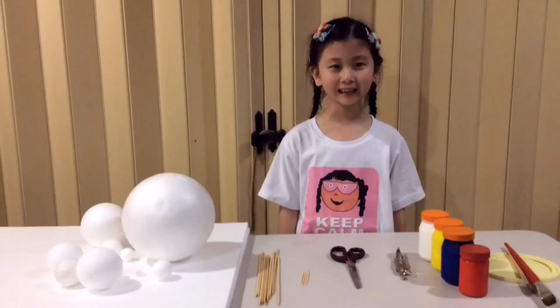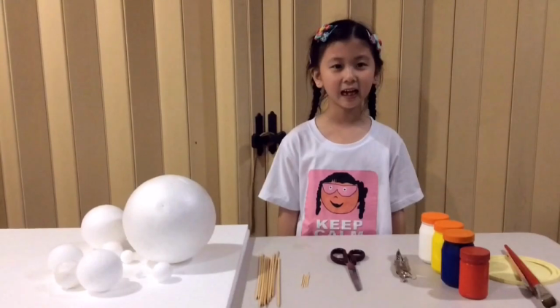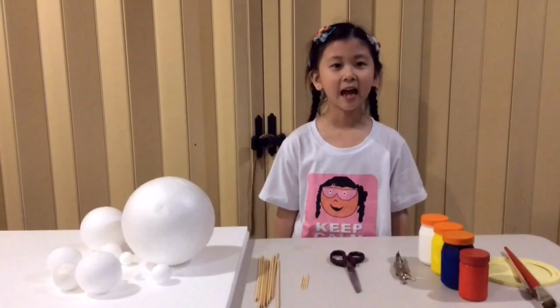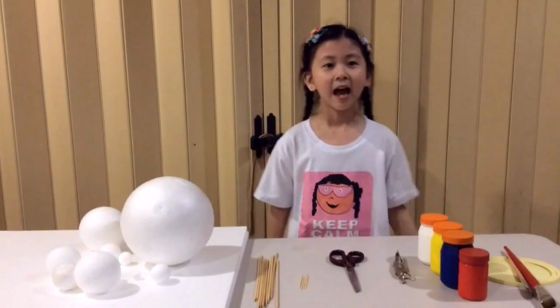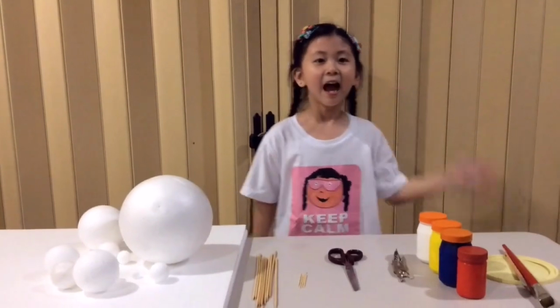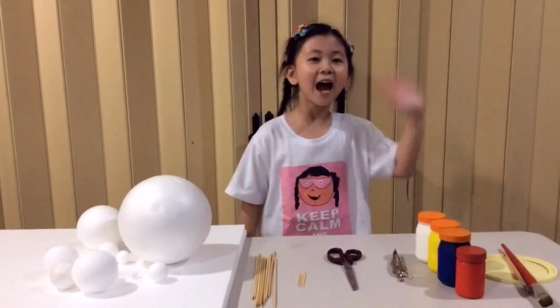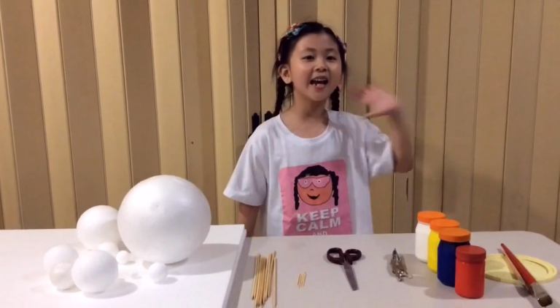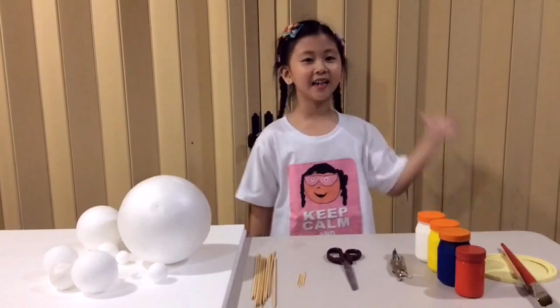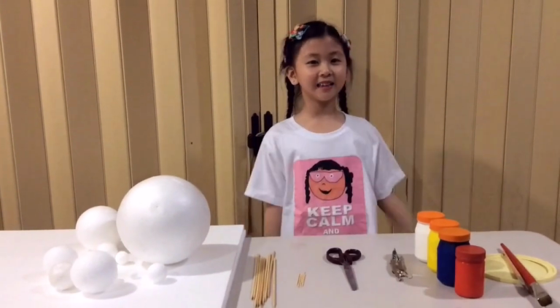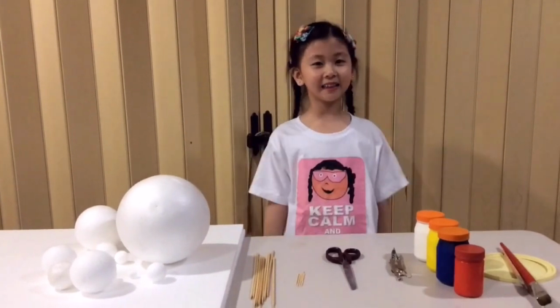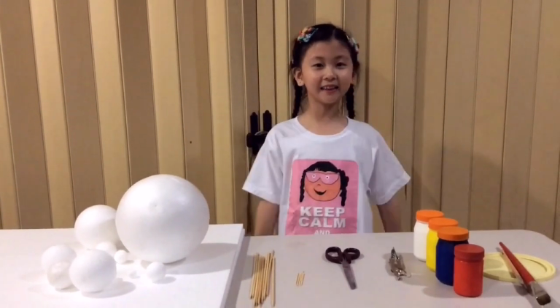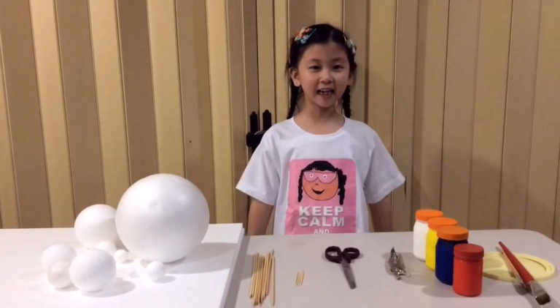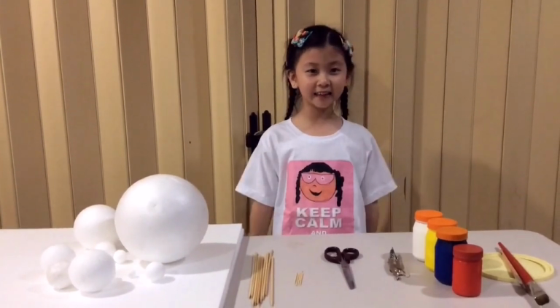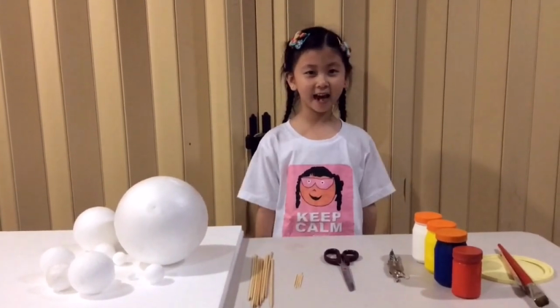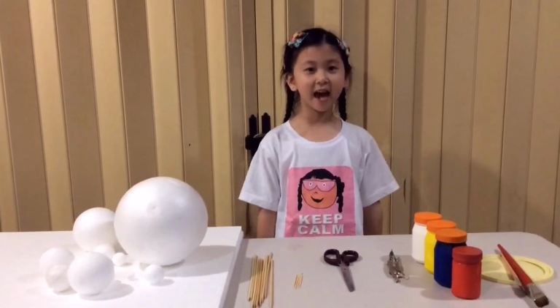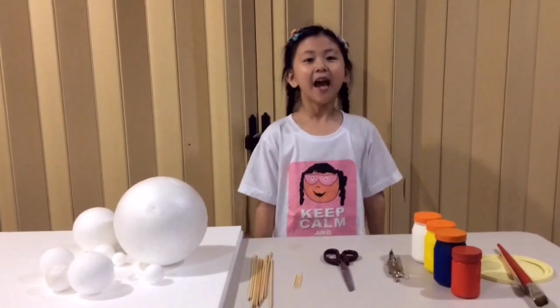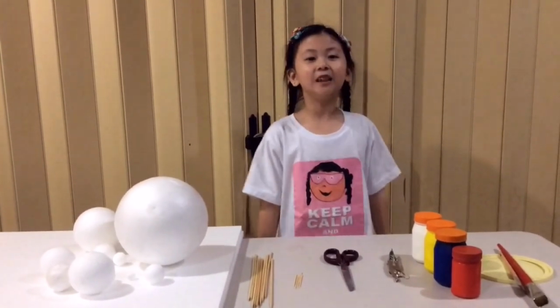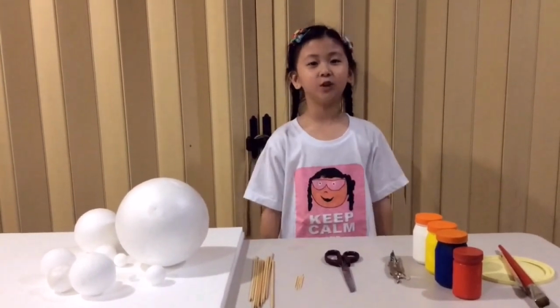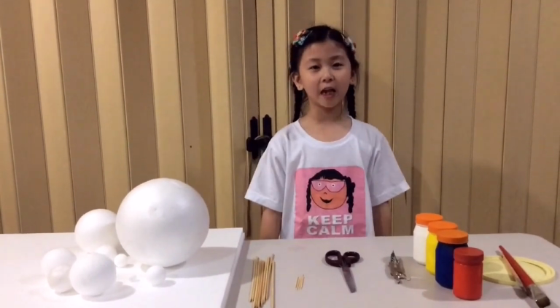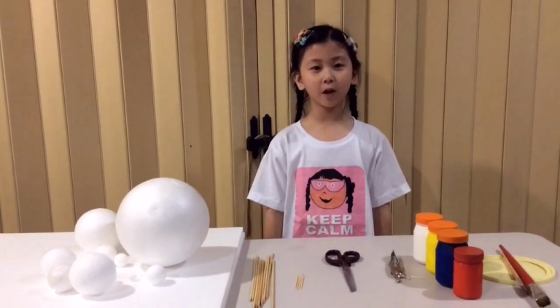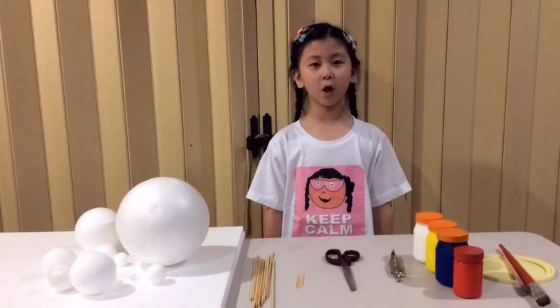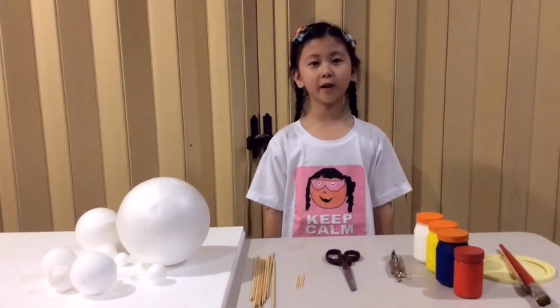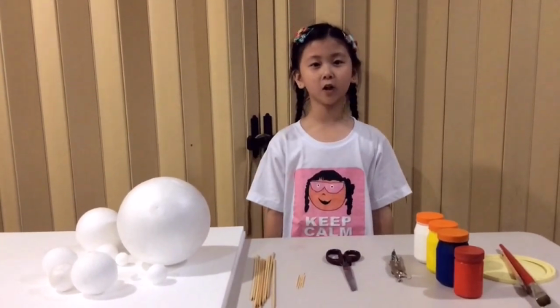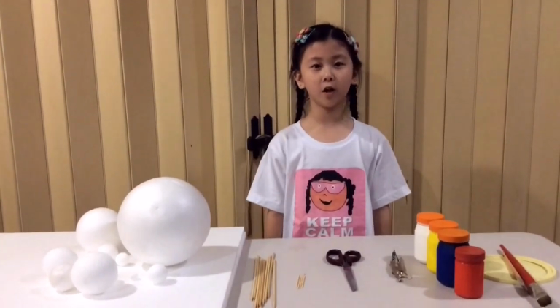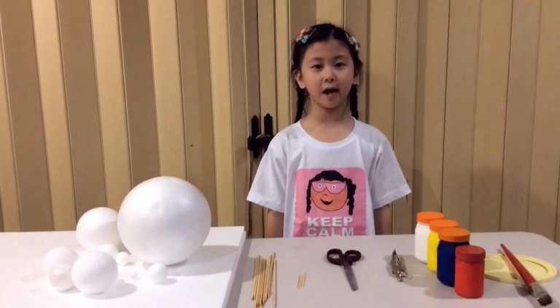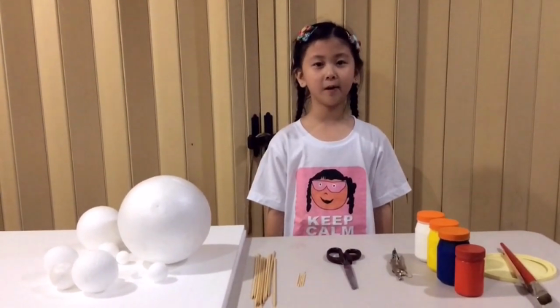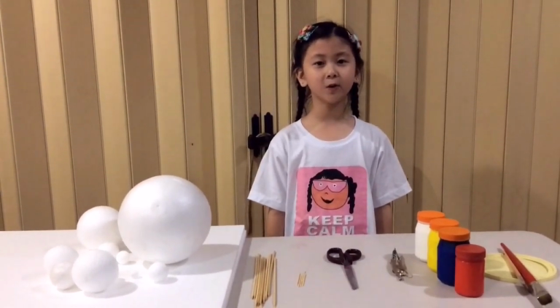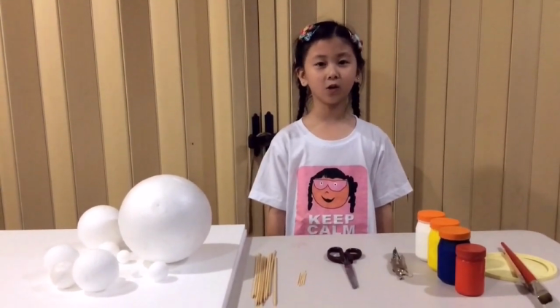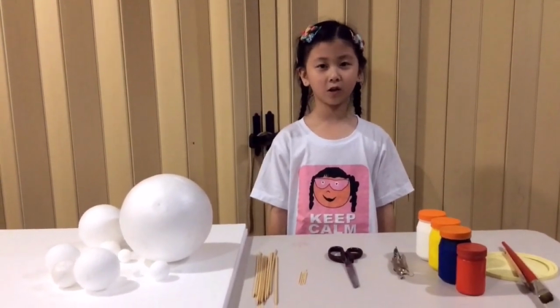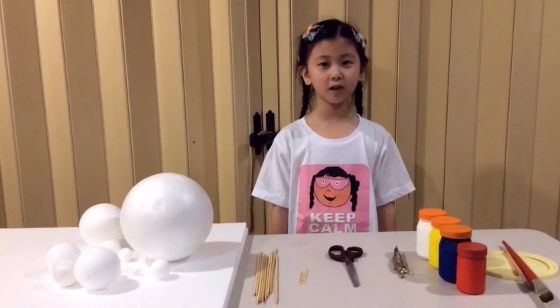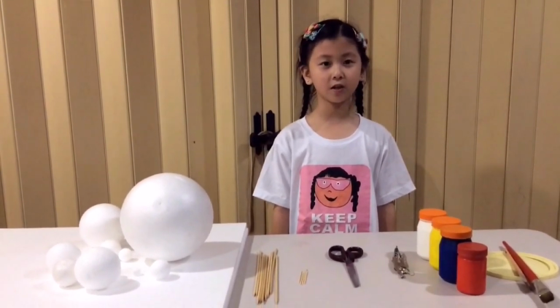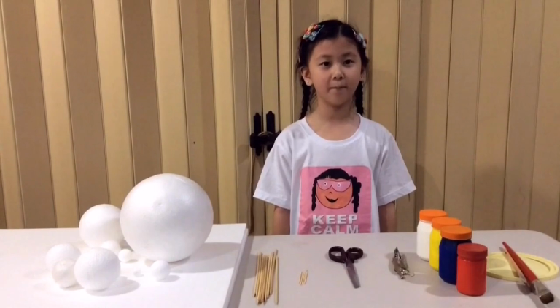Hi, this is Angela and today we're going to learn about the solar system.